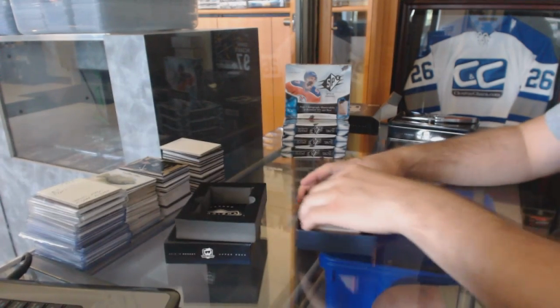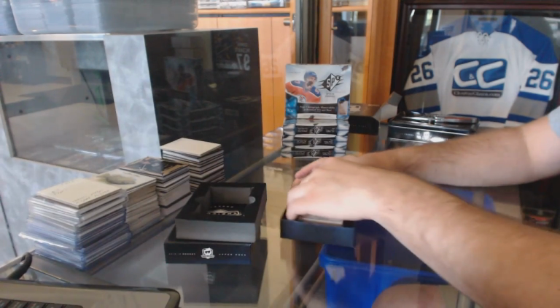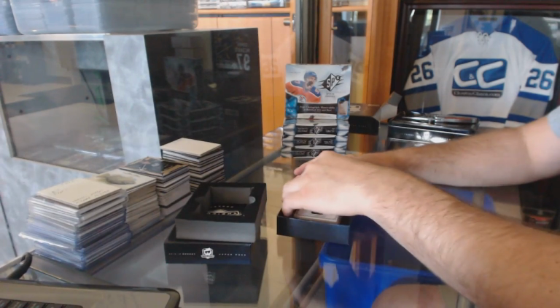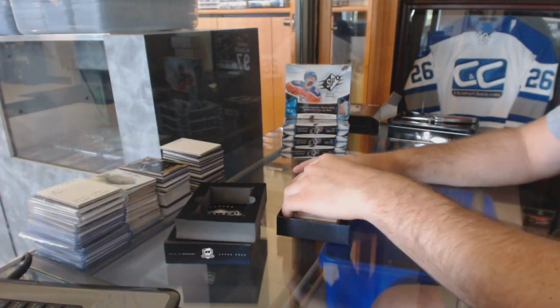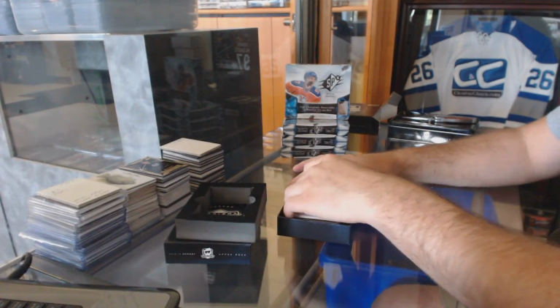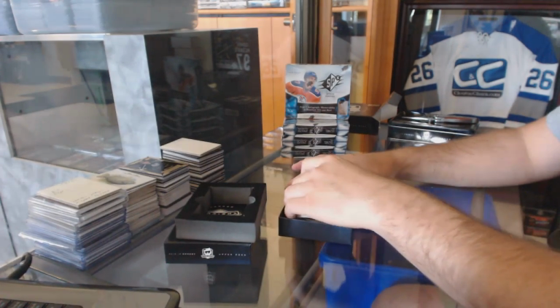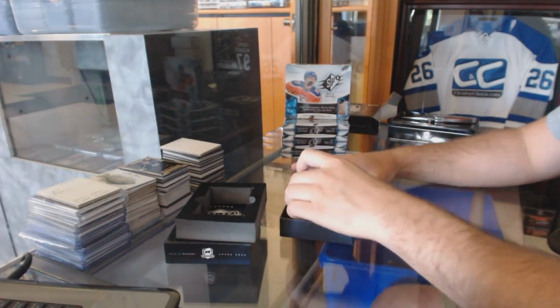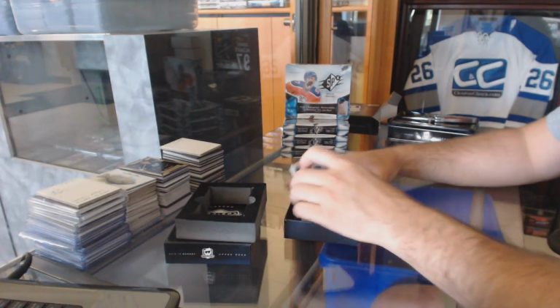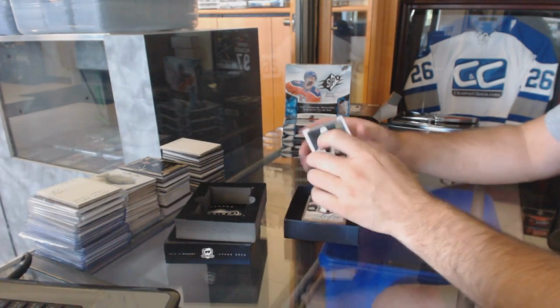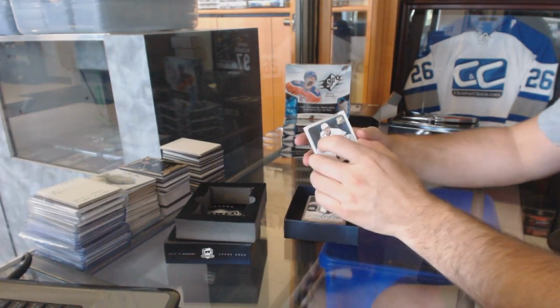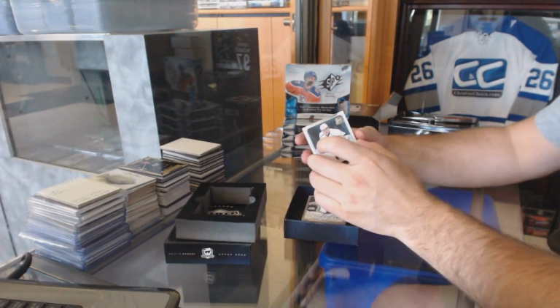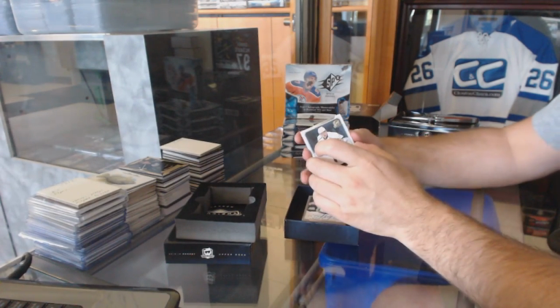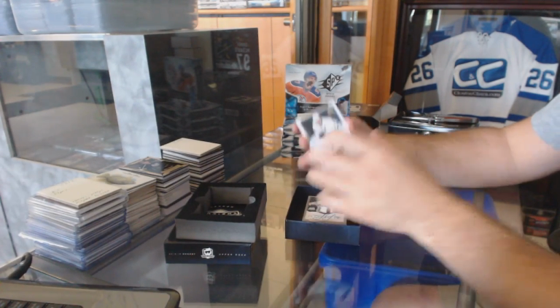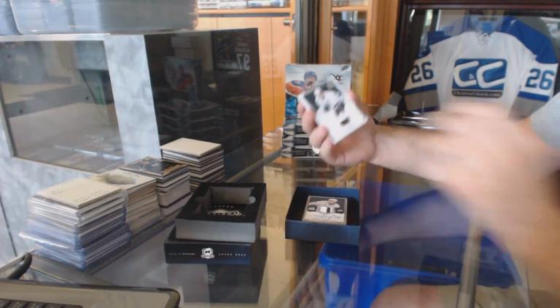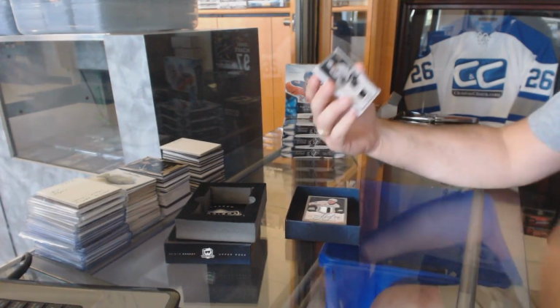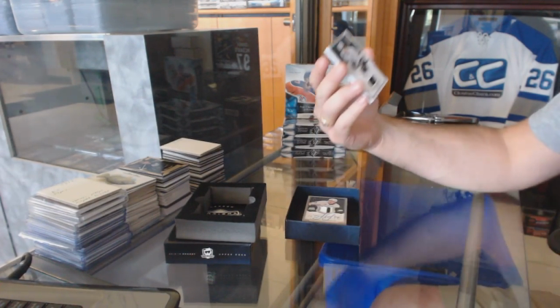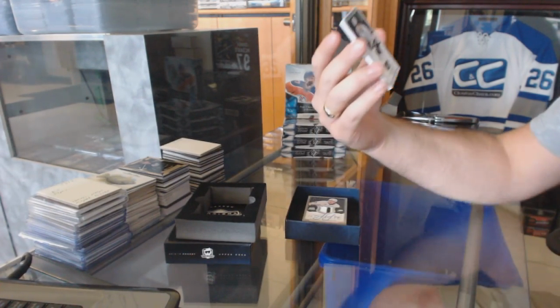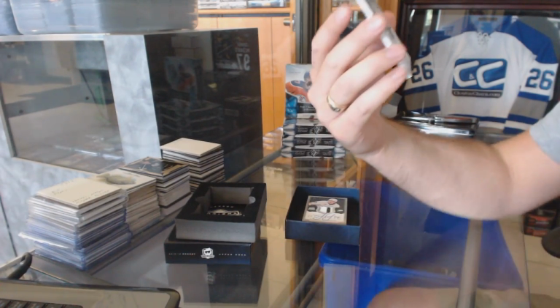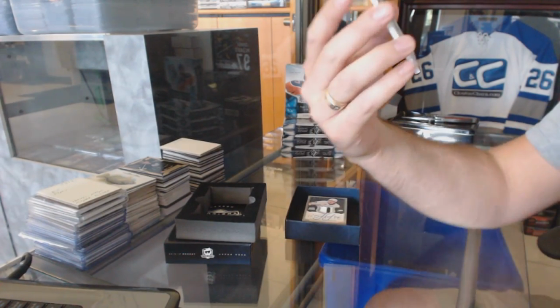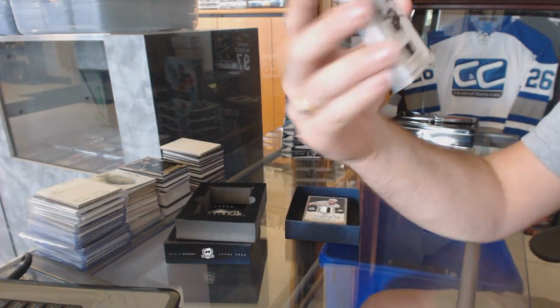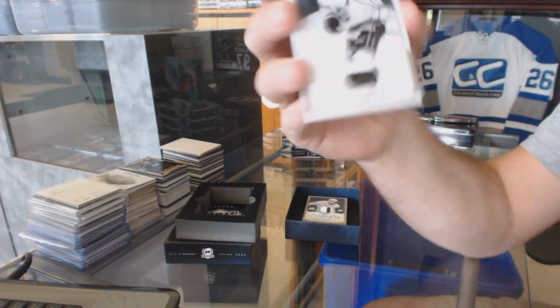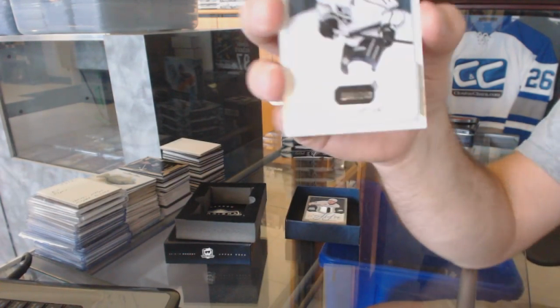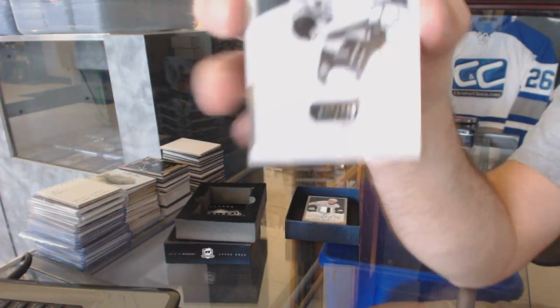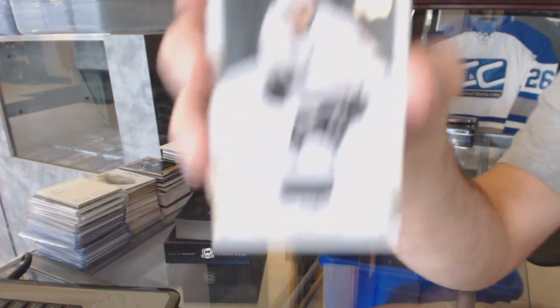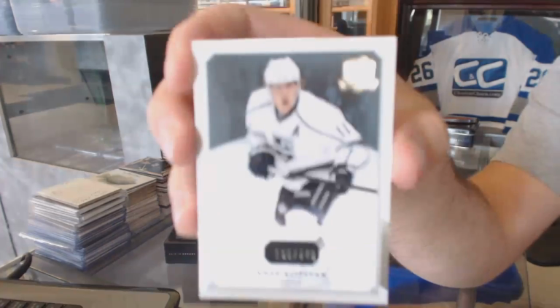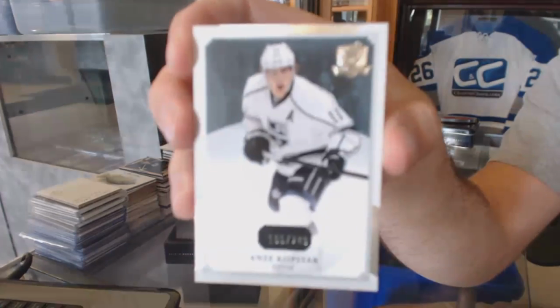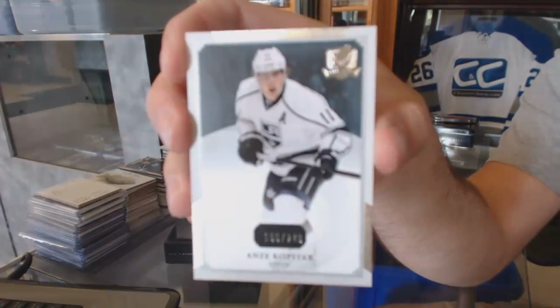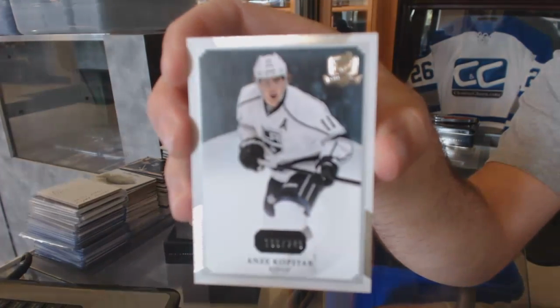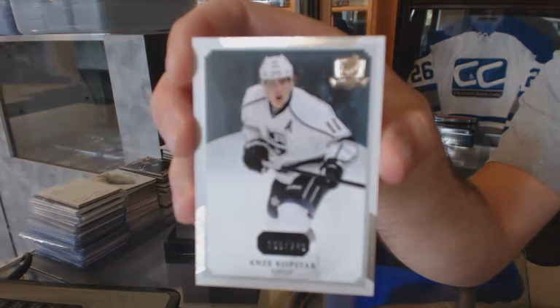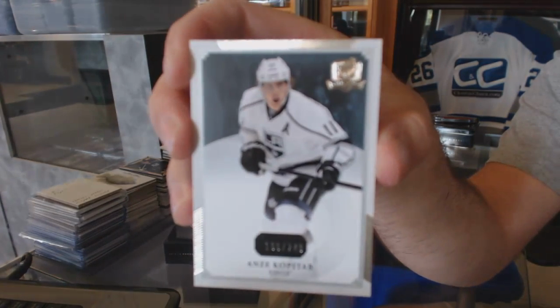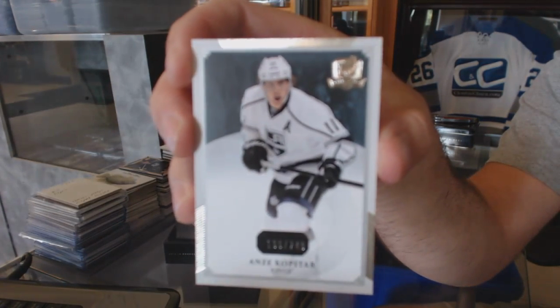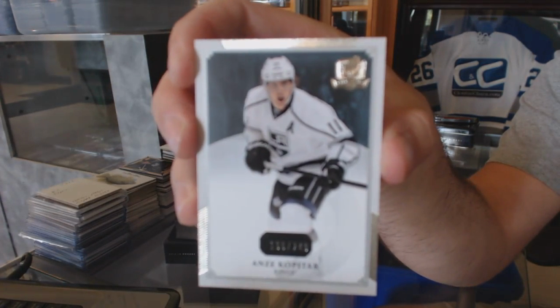Alright, first off, the base out of 240. 249, Anze Kopitar.